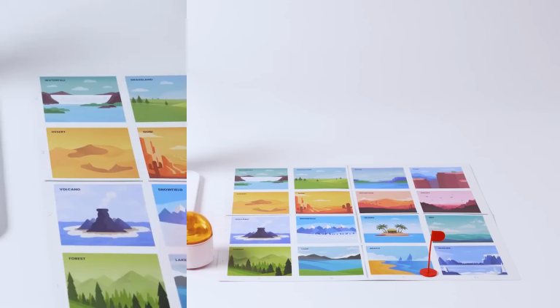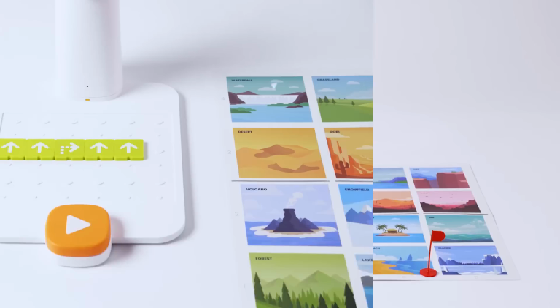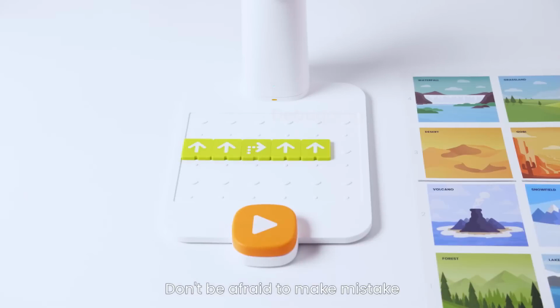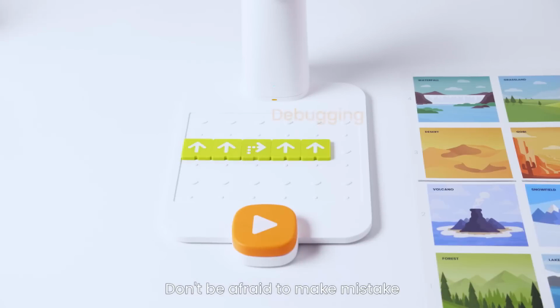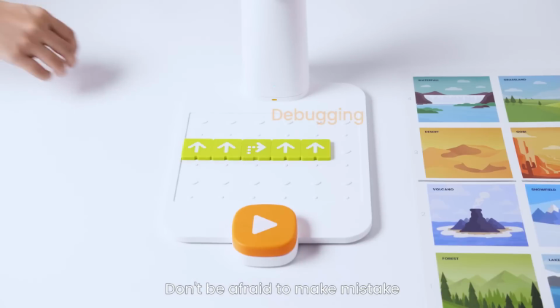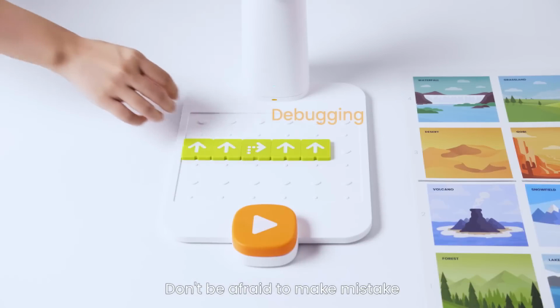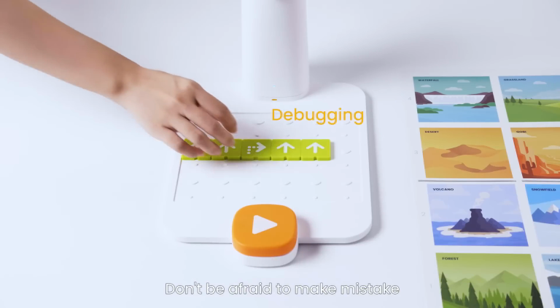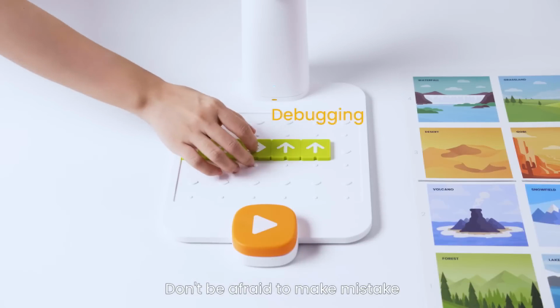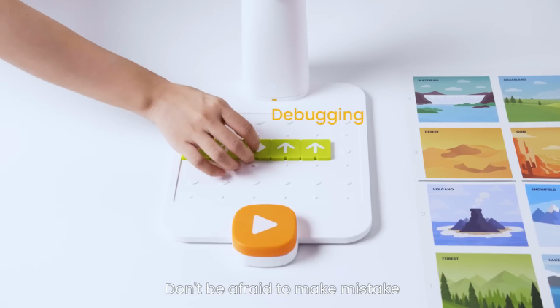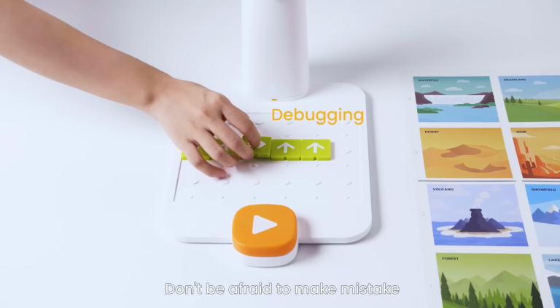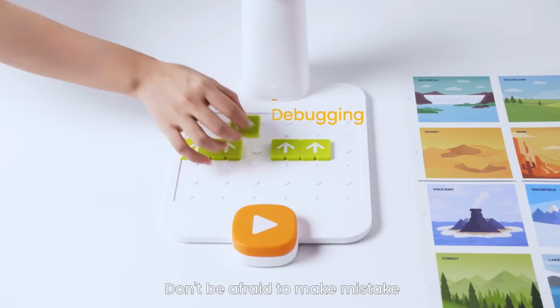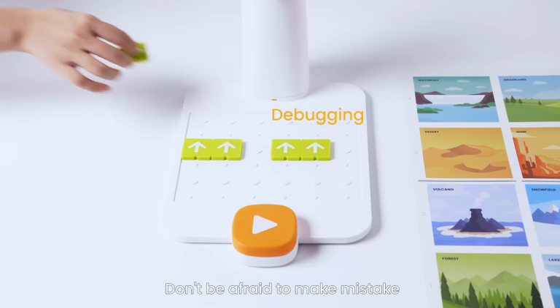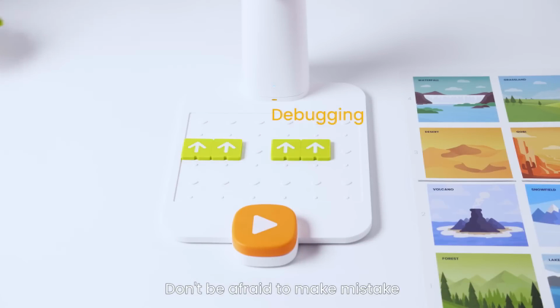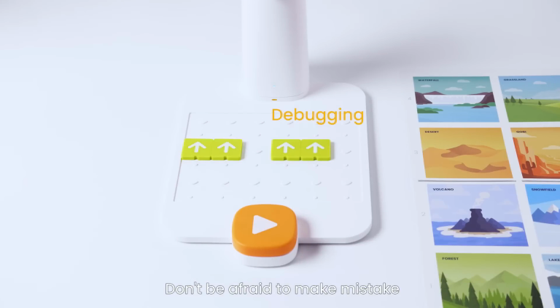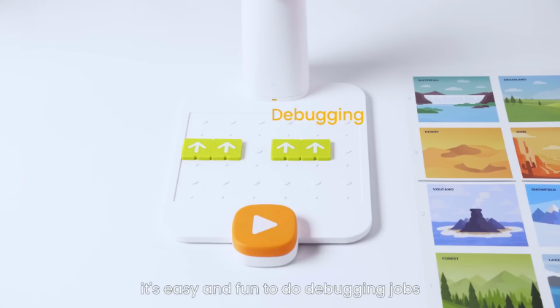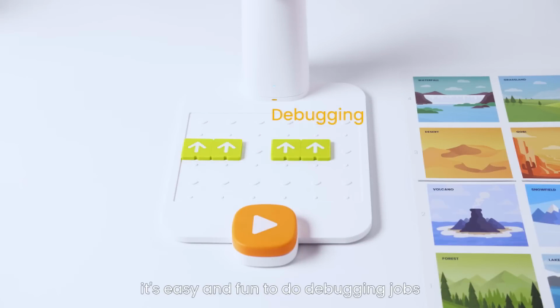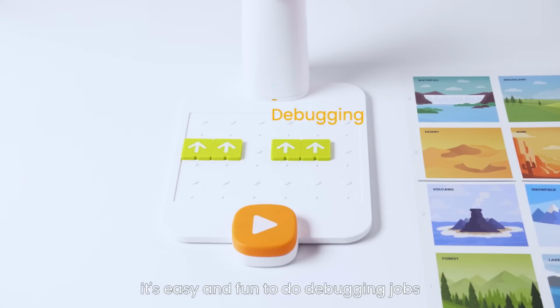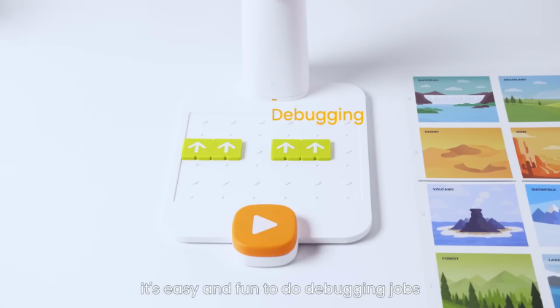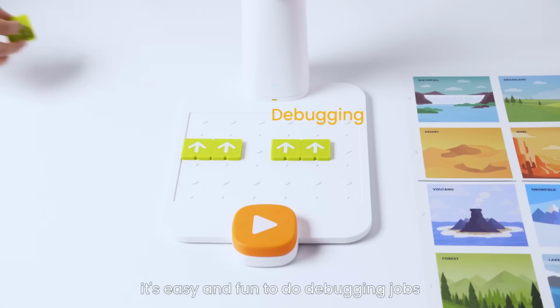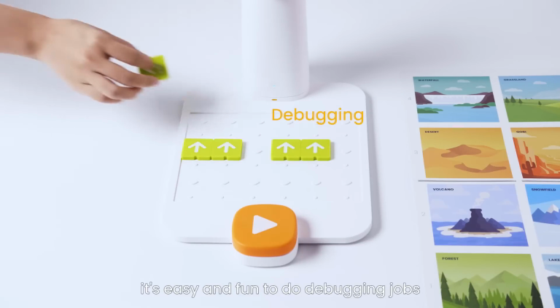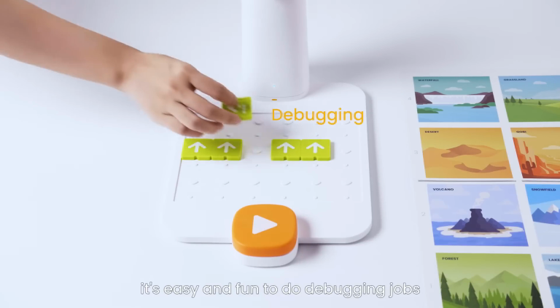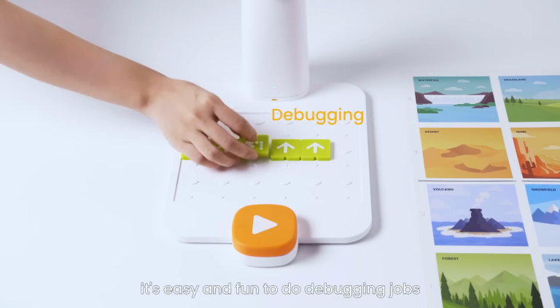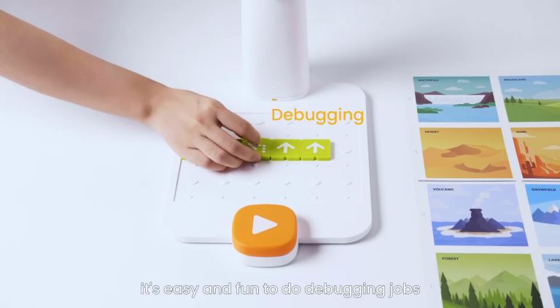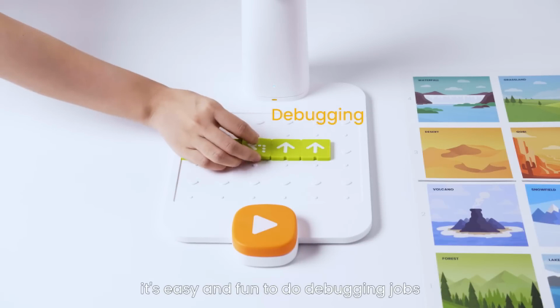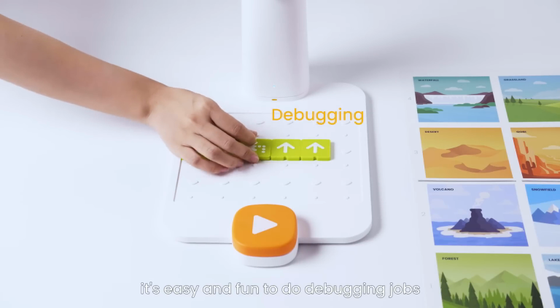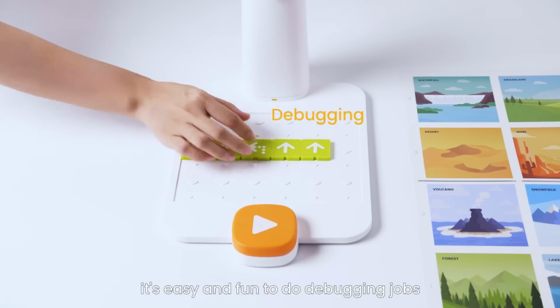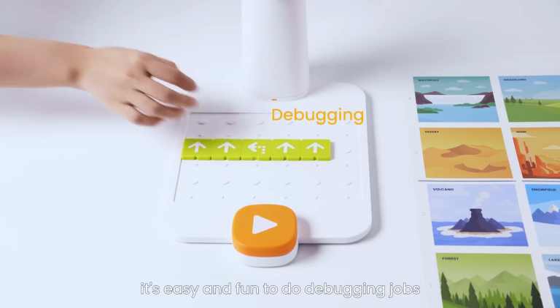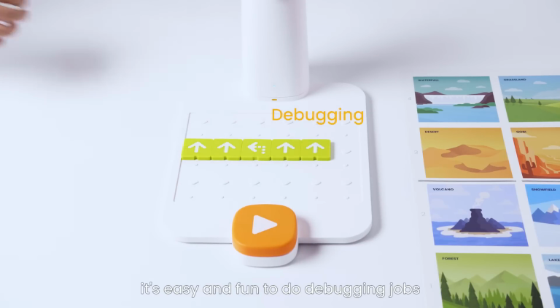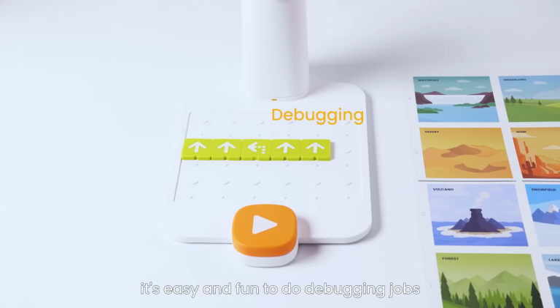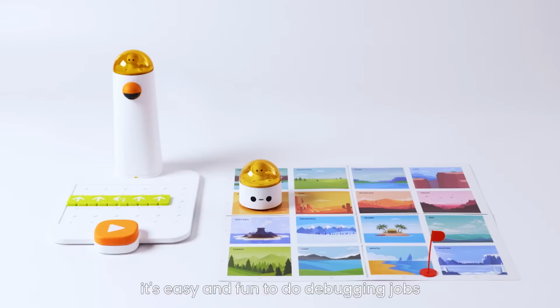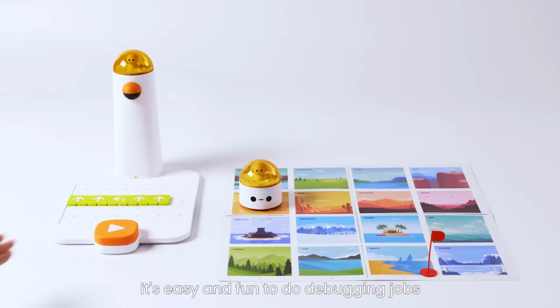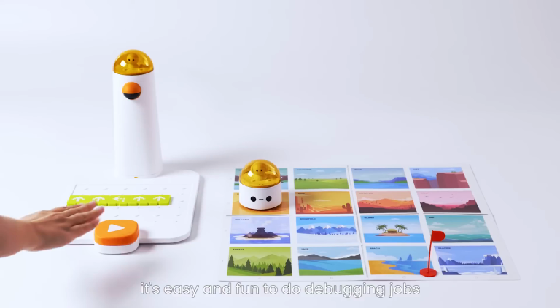Don't be afraid to make mistakes. It's easy and fun to do debugging jobs.